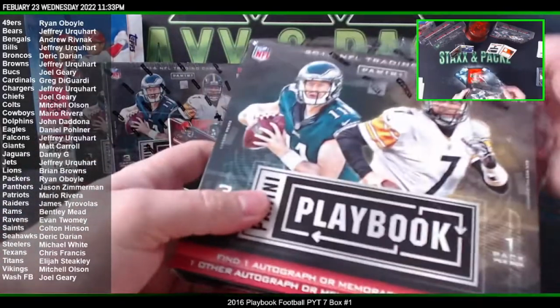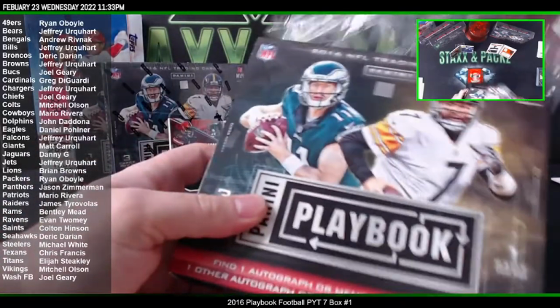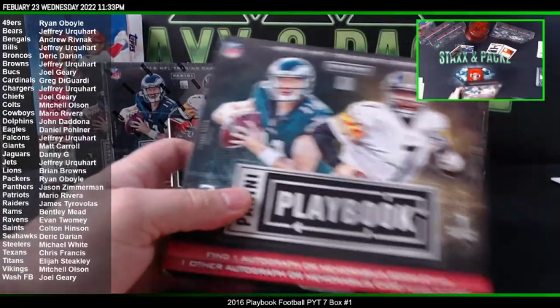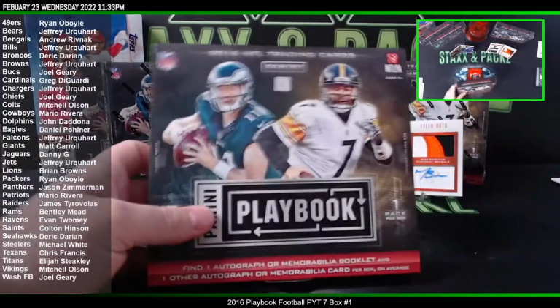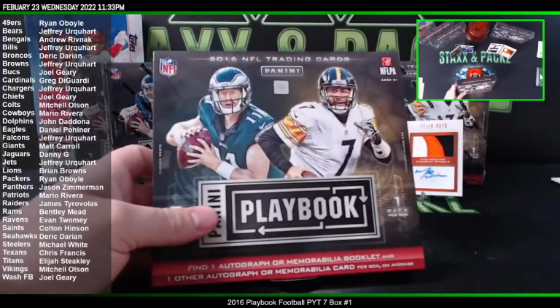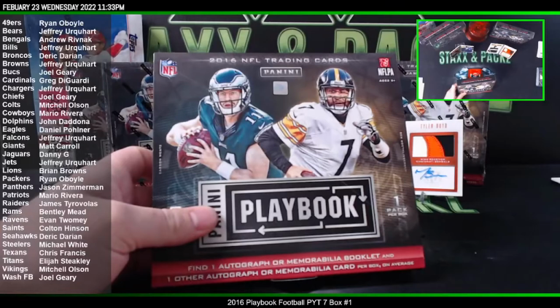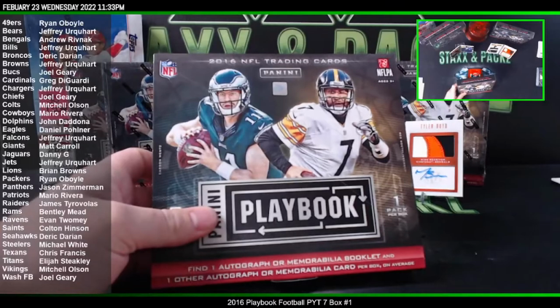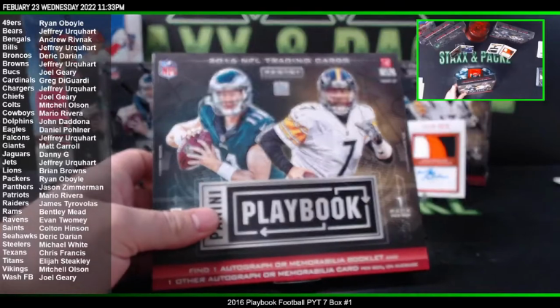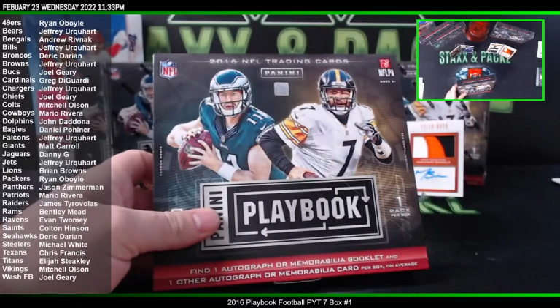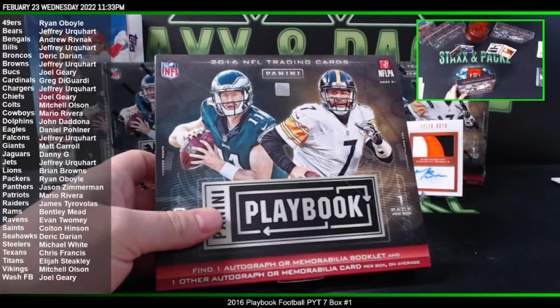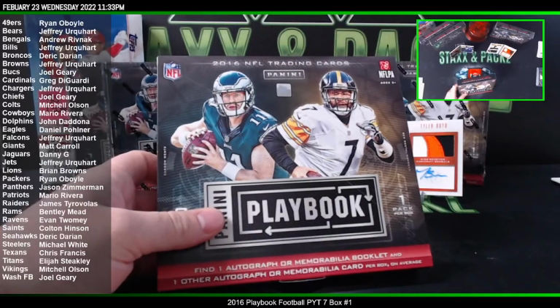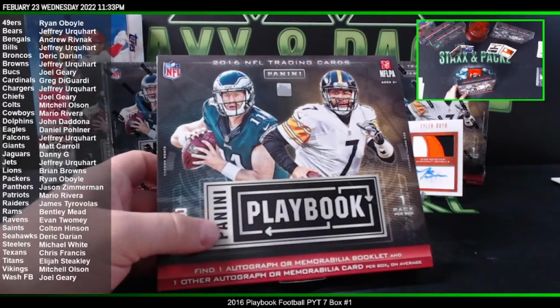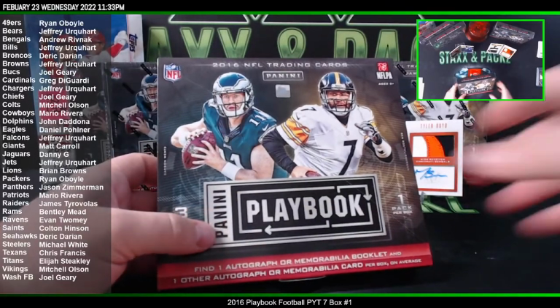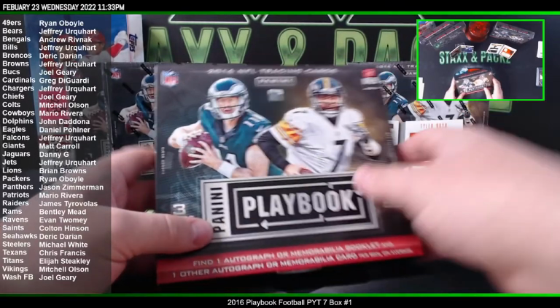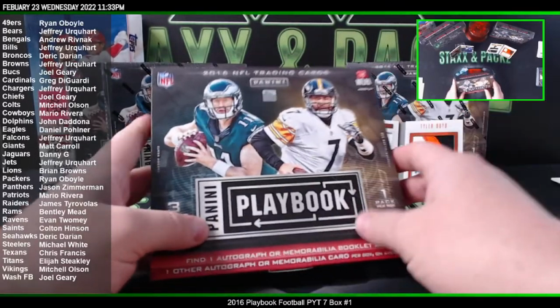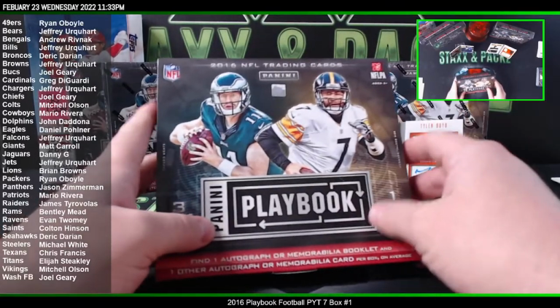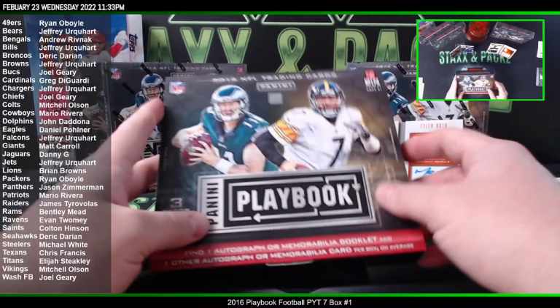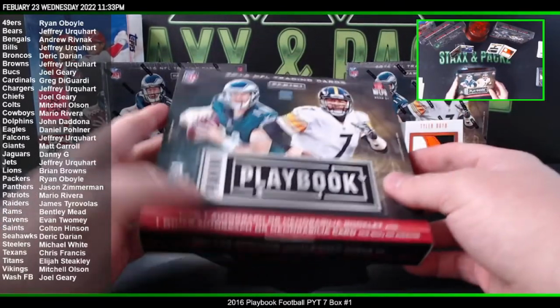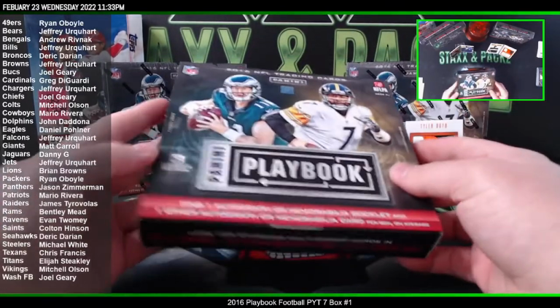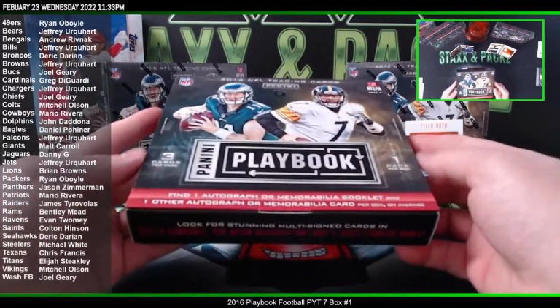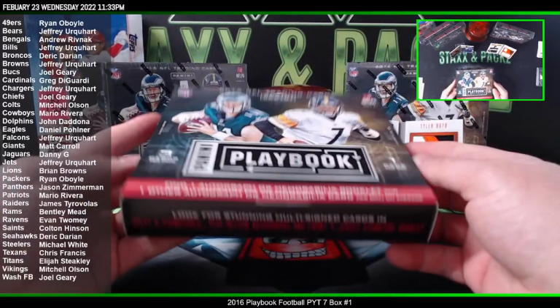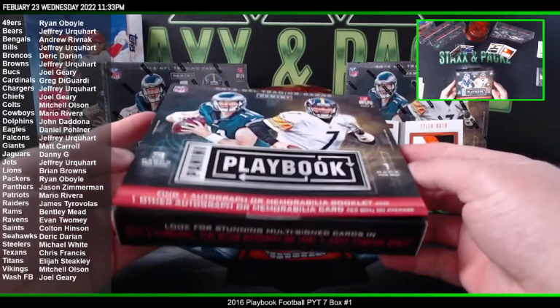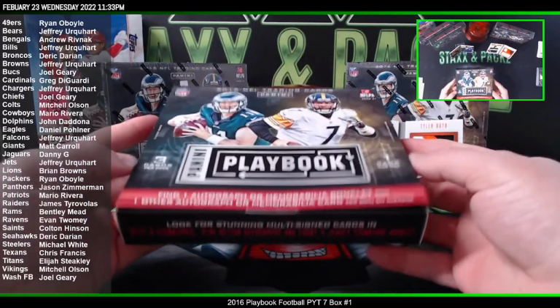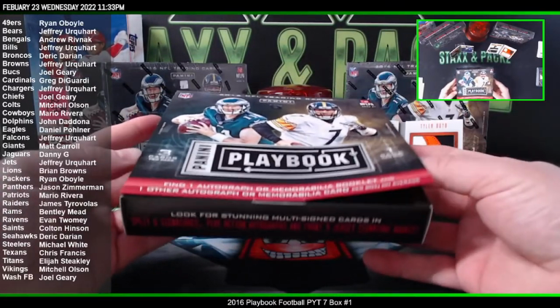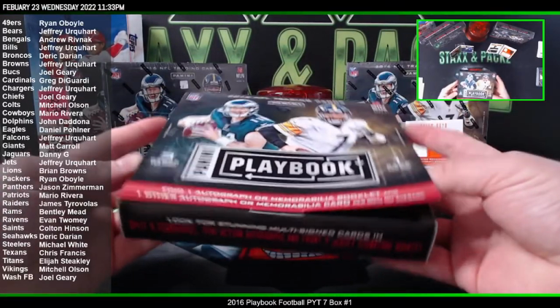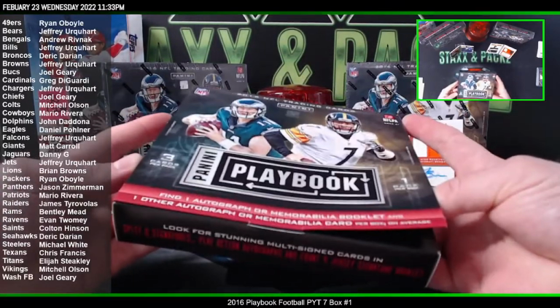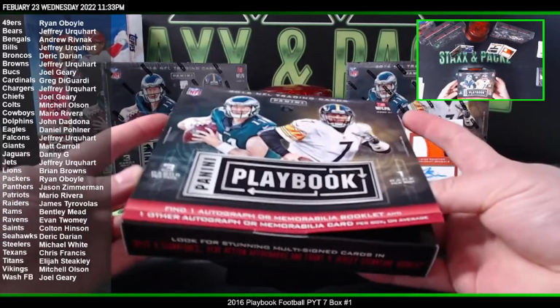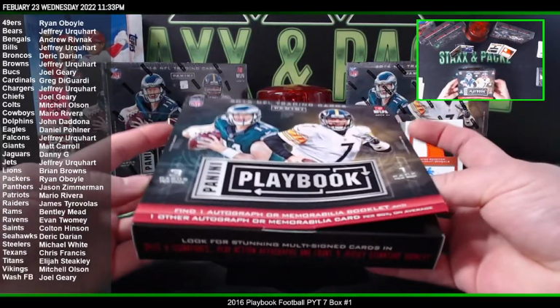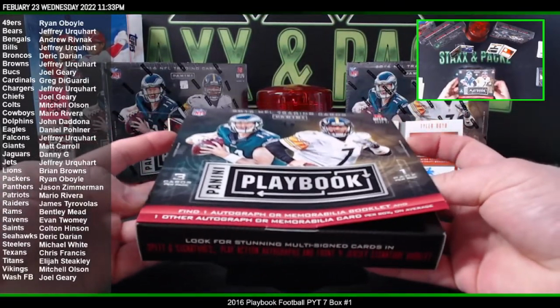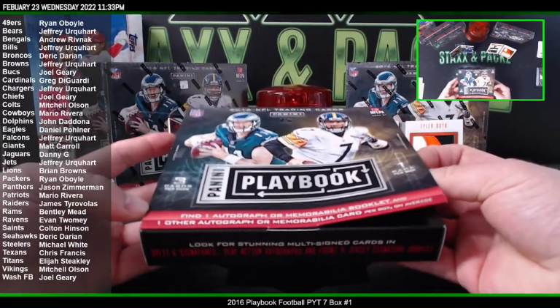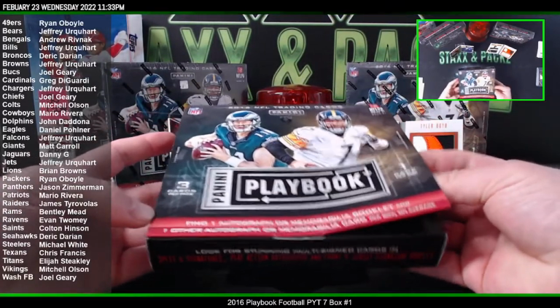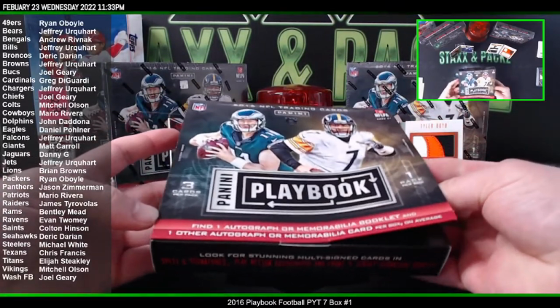You can try to redeem them. Supposedly if they have the card, they'll send it to you.